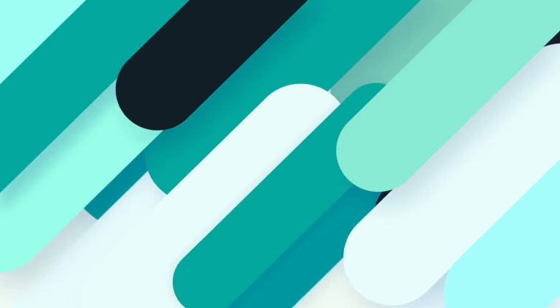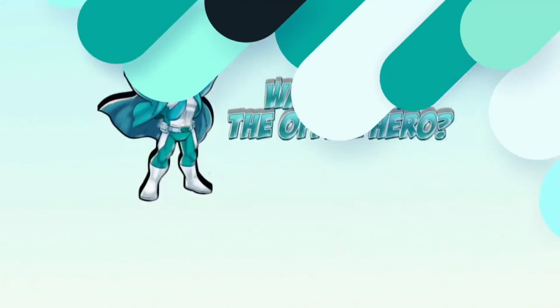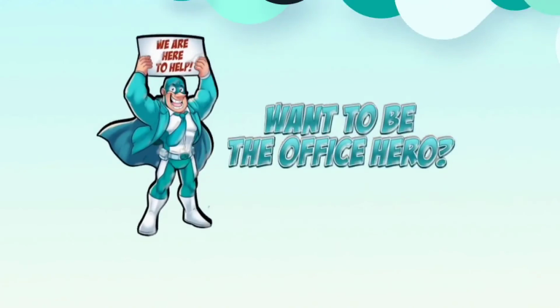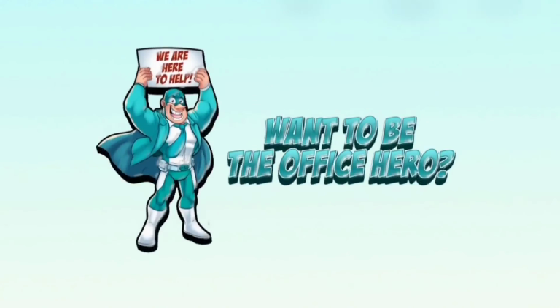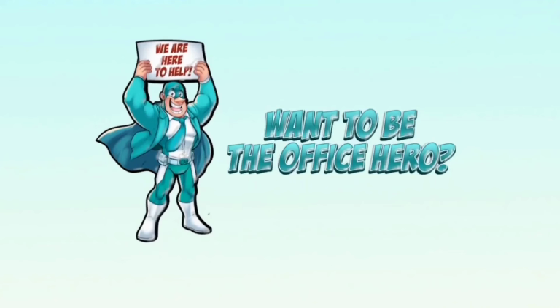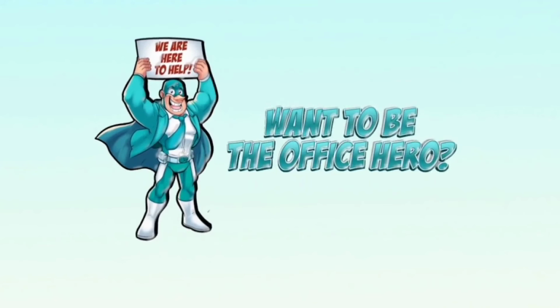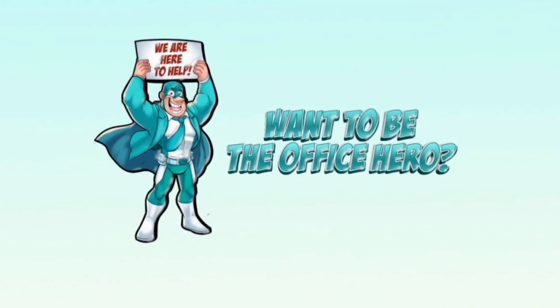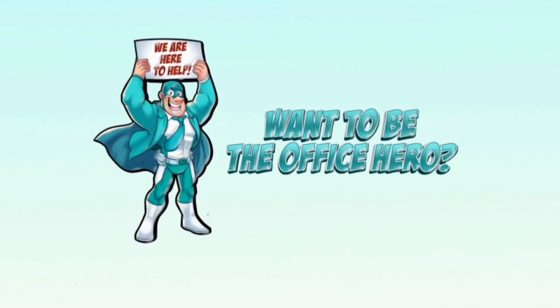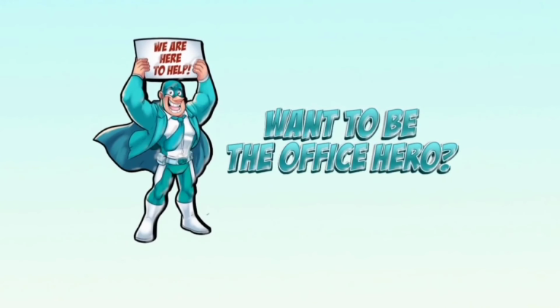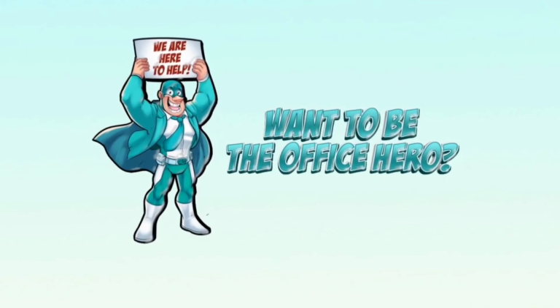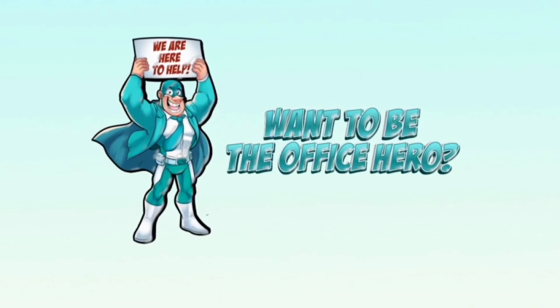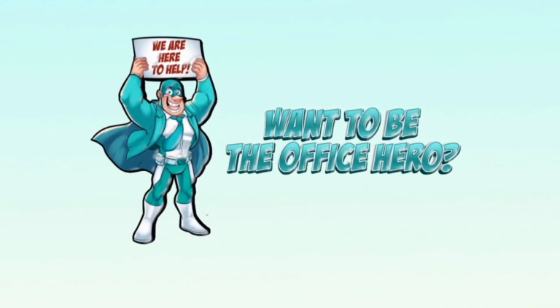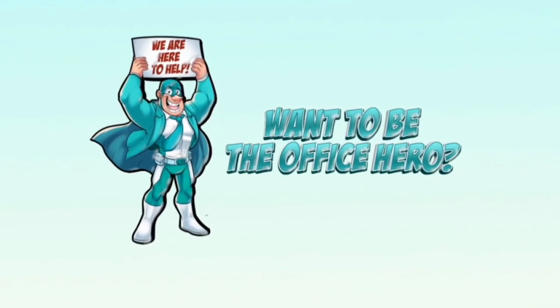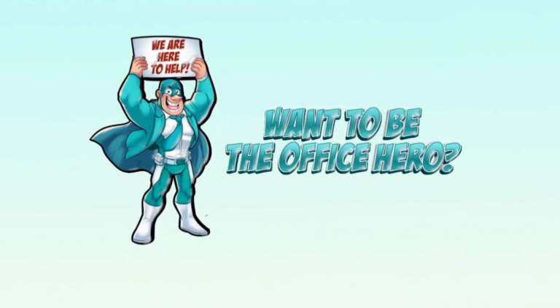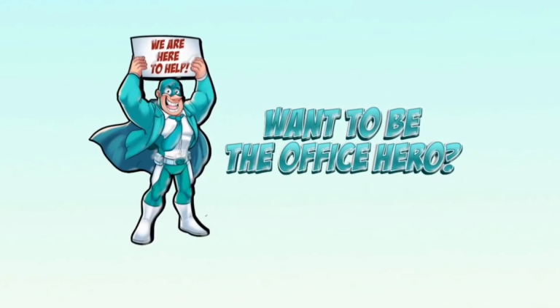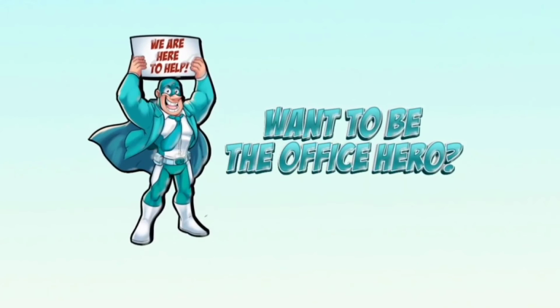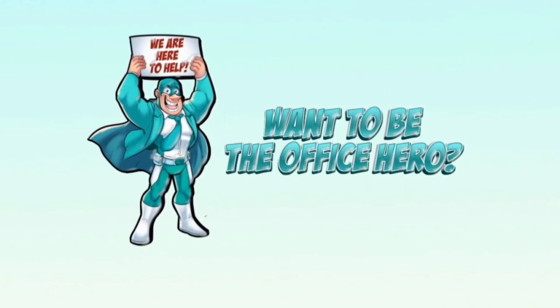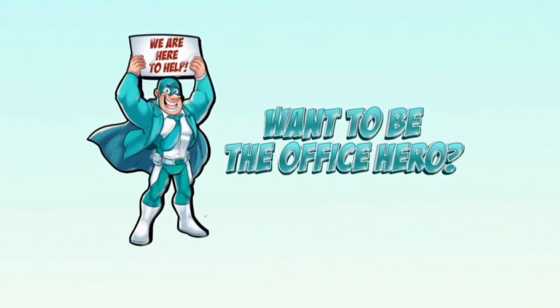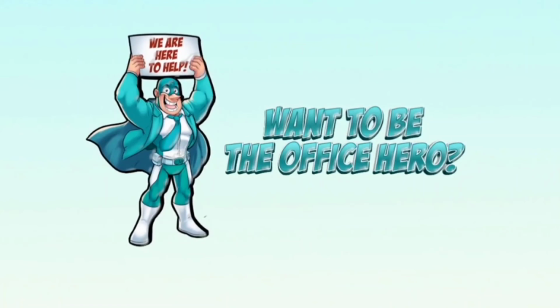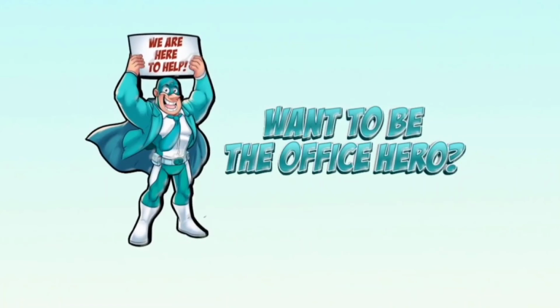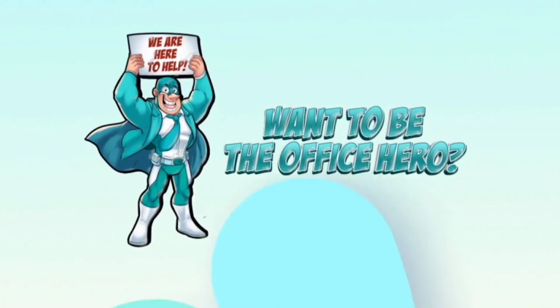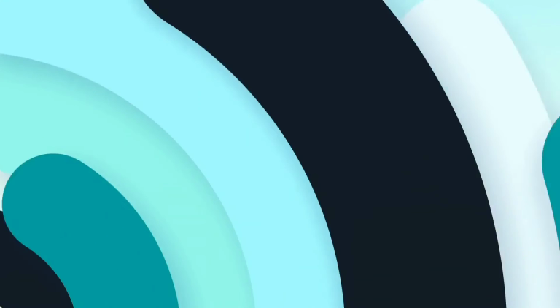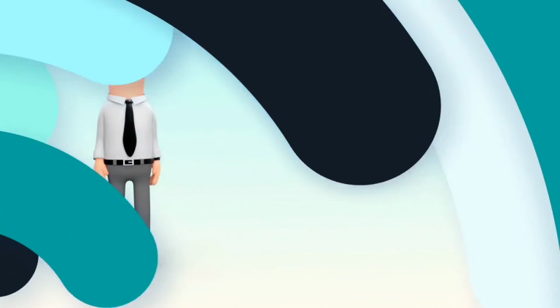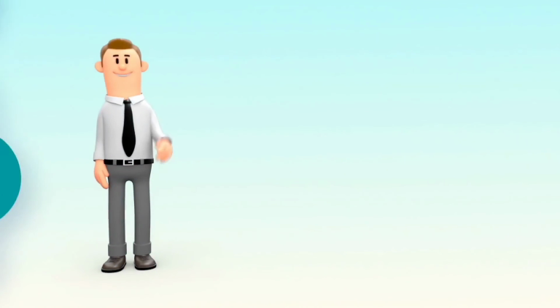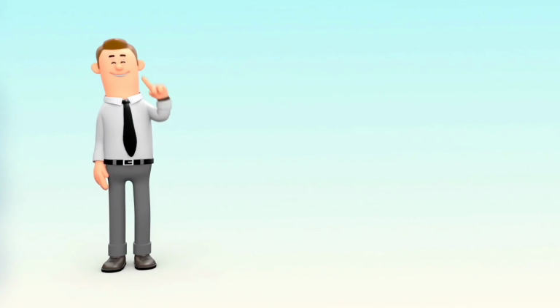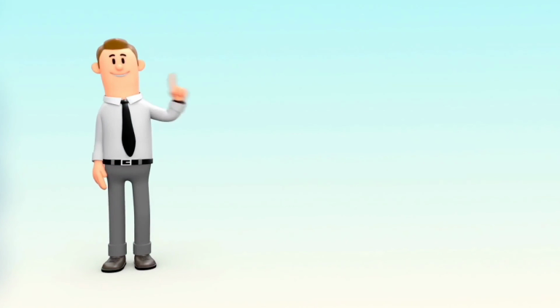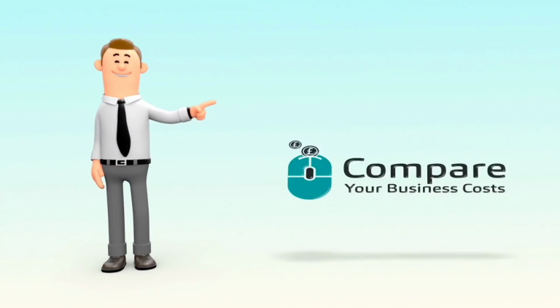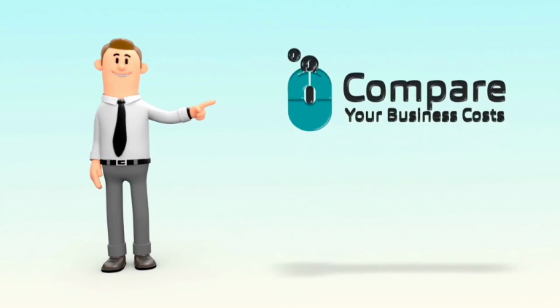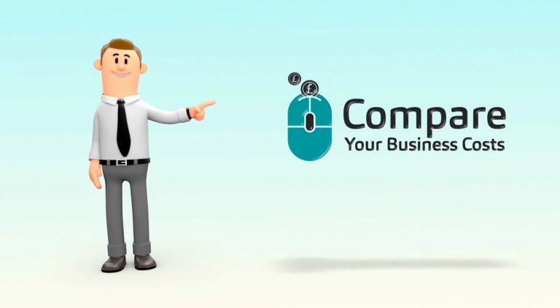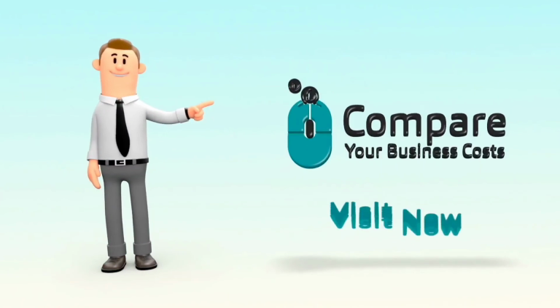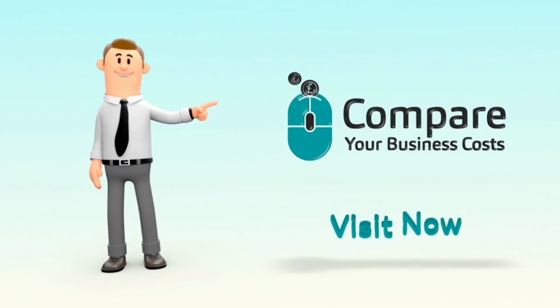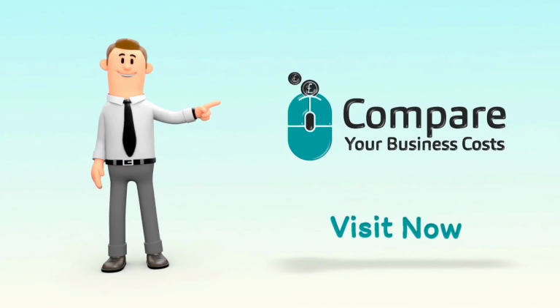We hope this video was helpful. If you want to be the office hero, visit Compare Your Business Costs today.